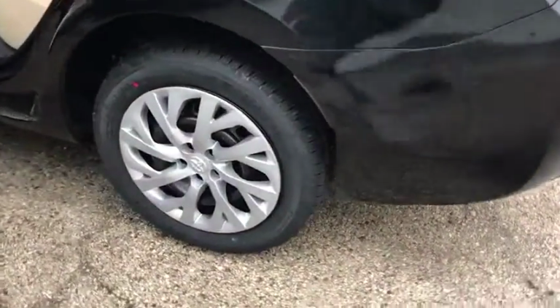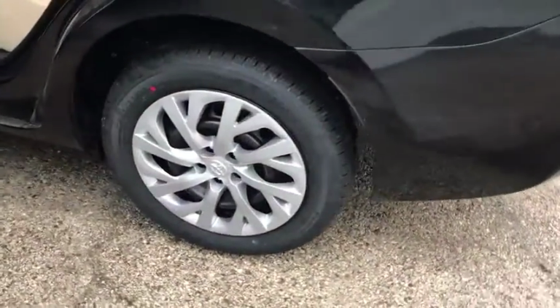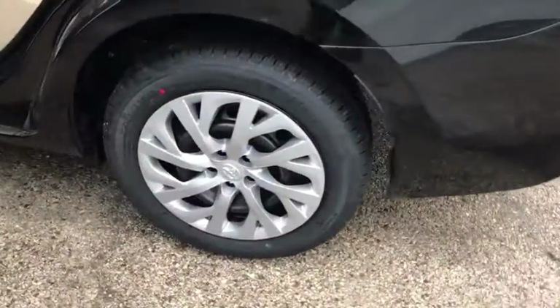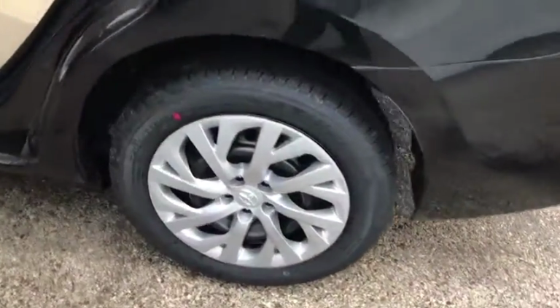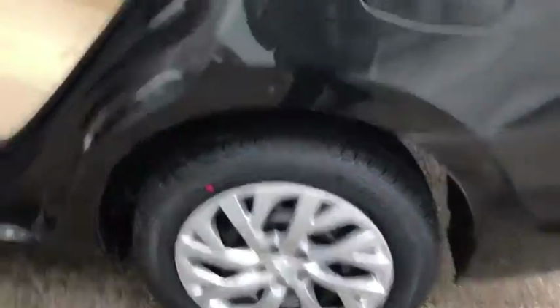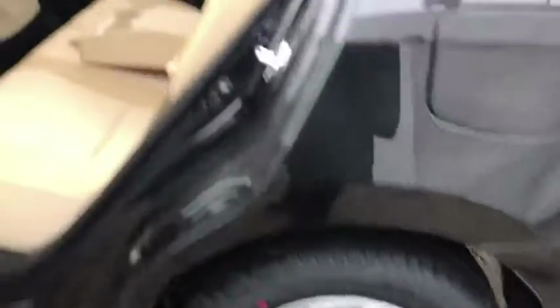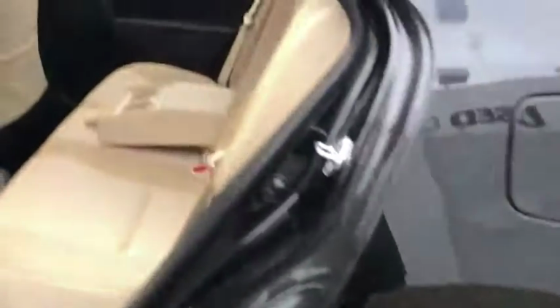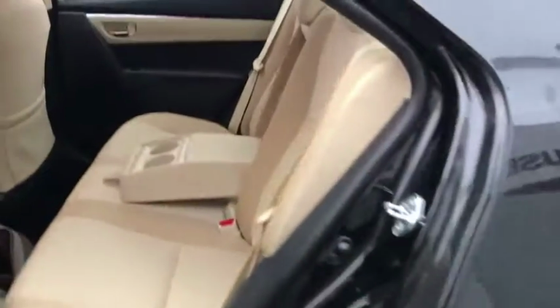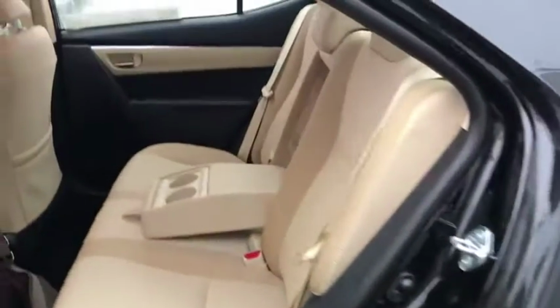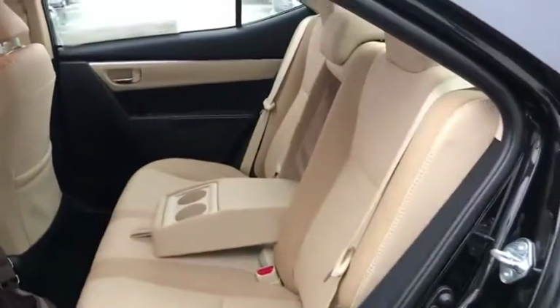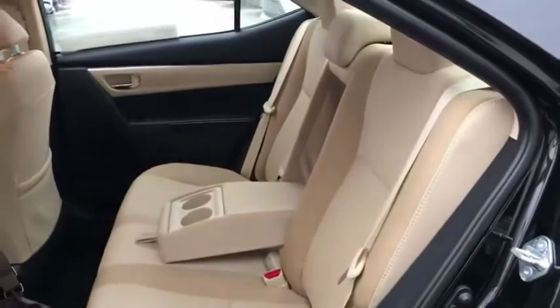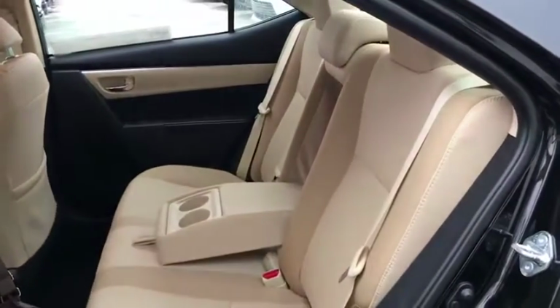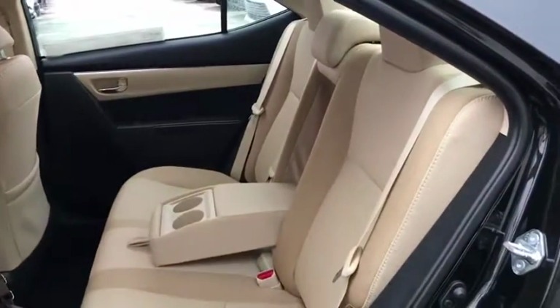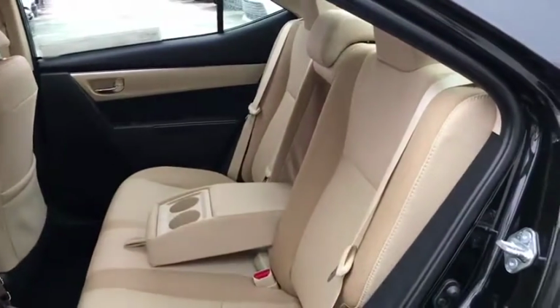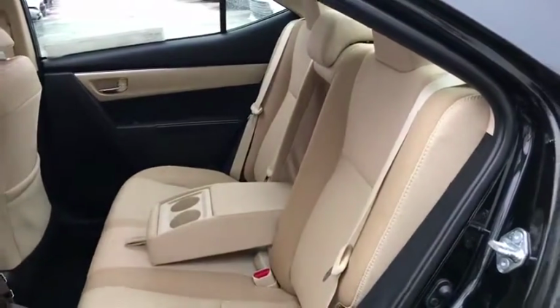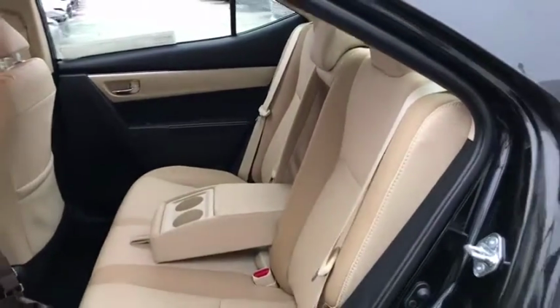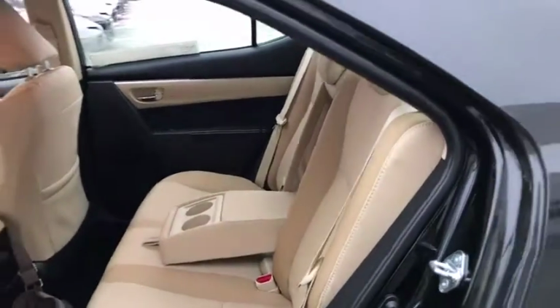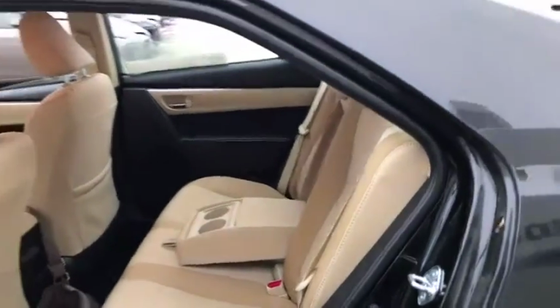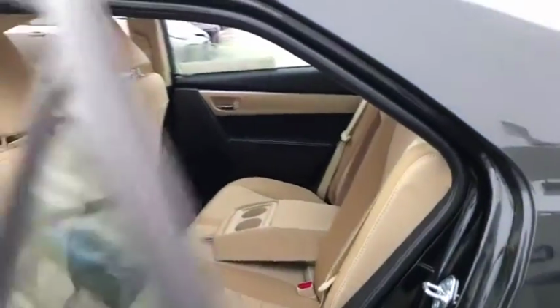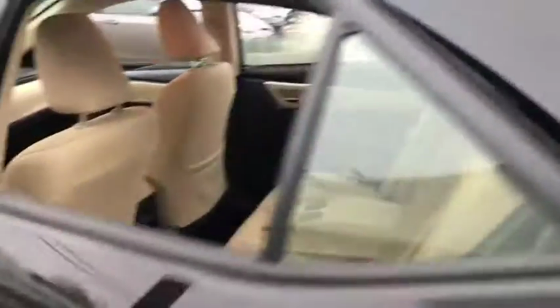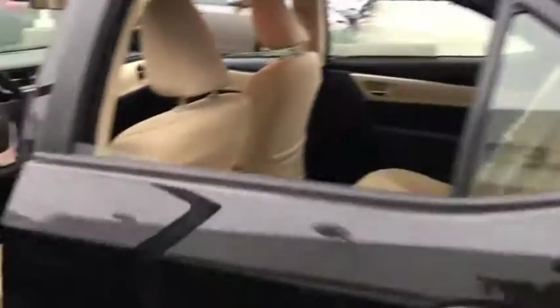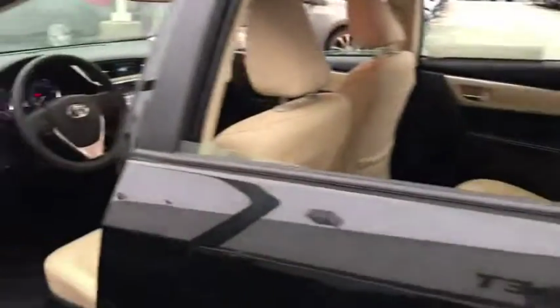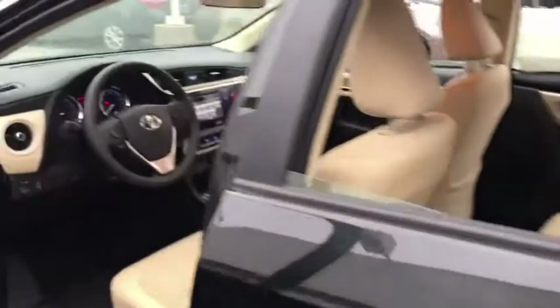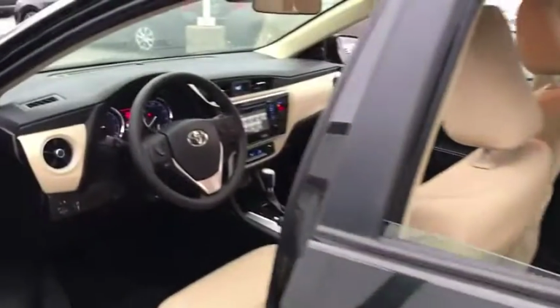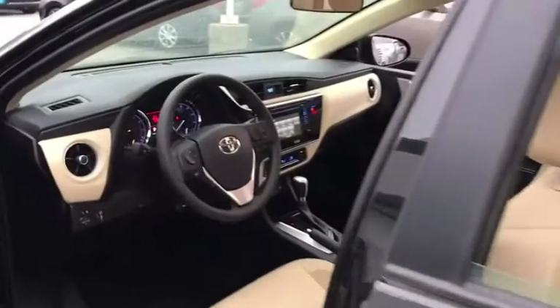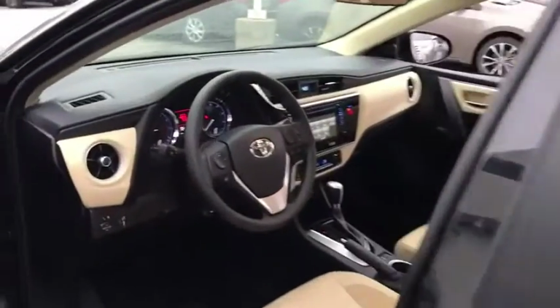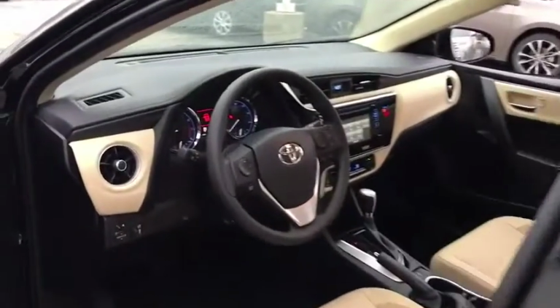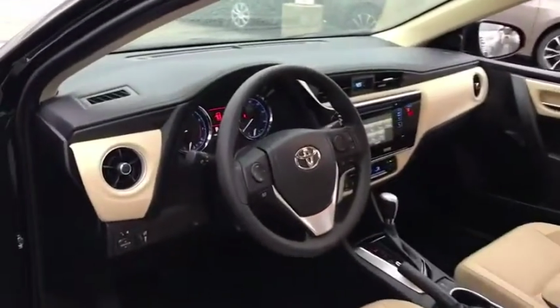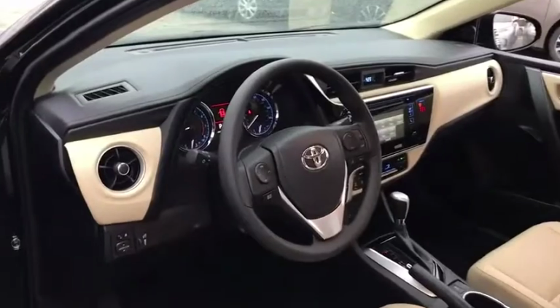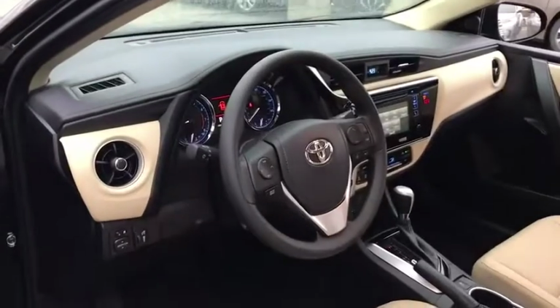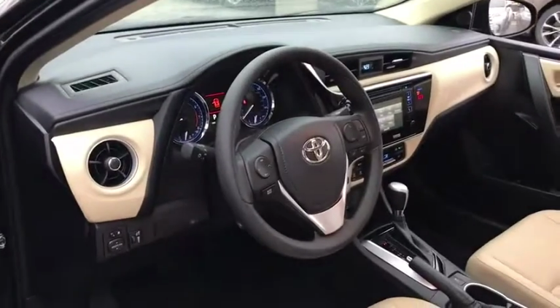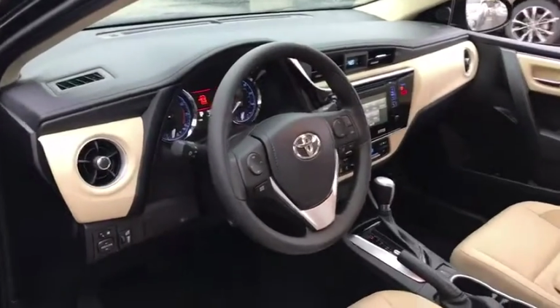Power windows, passenger airbag. A vehicle like this doesn't come along every day. Come in and get it before someone else does.